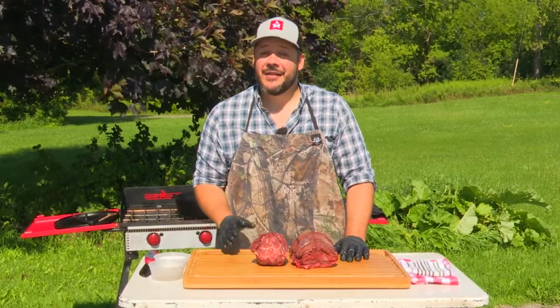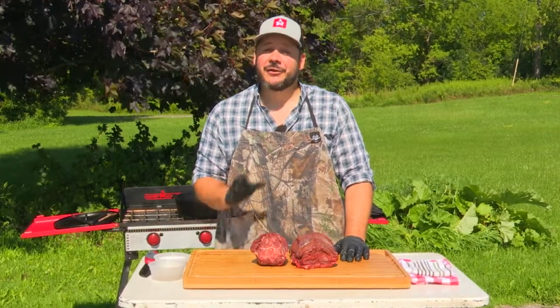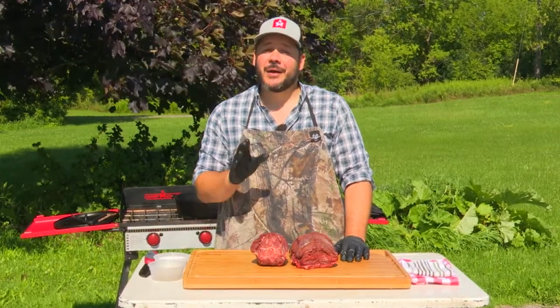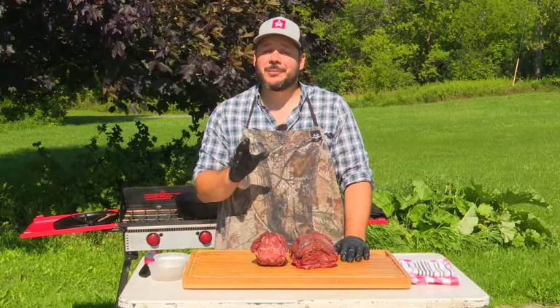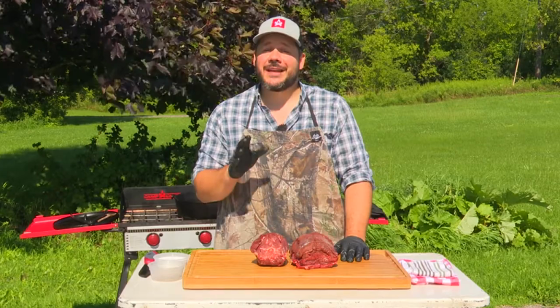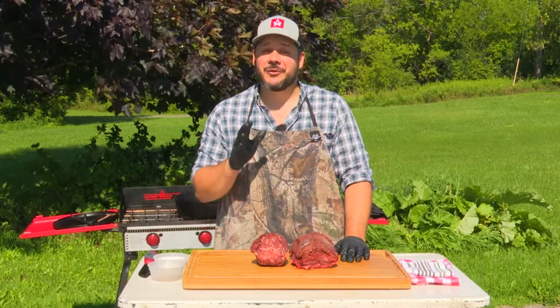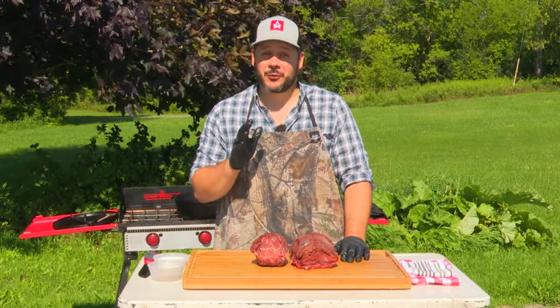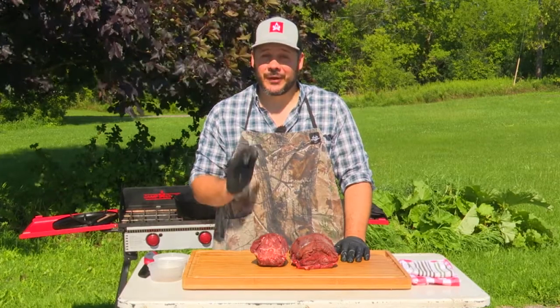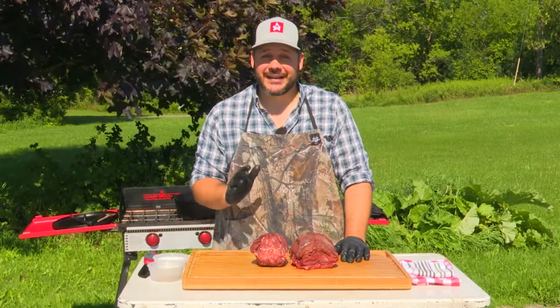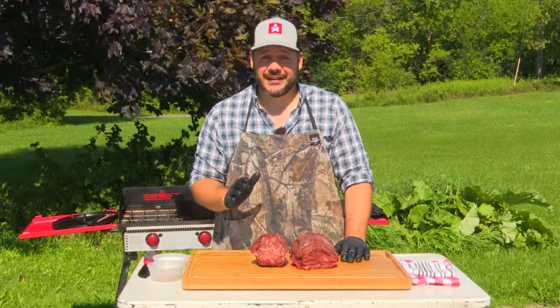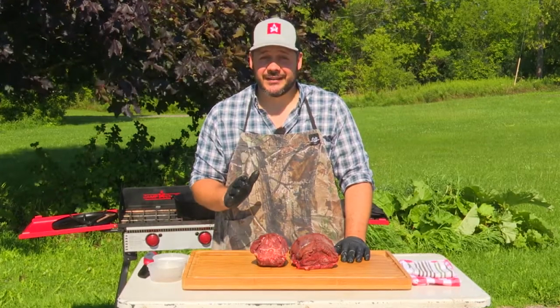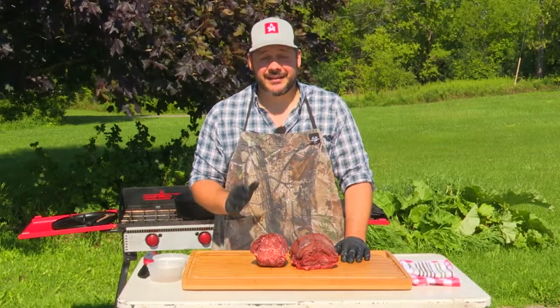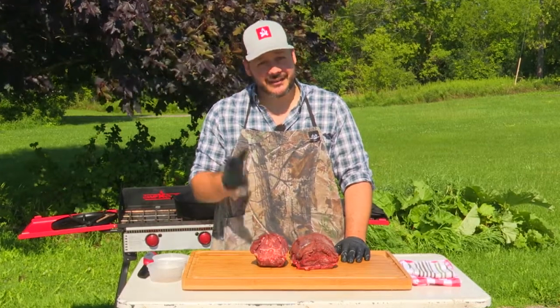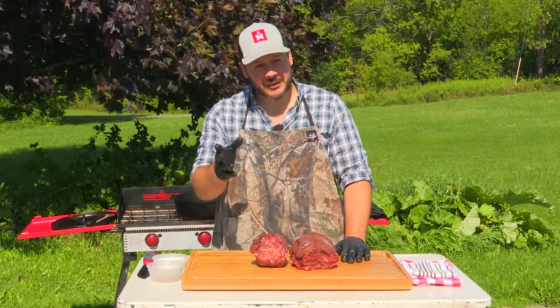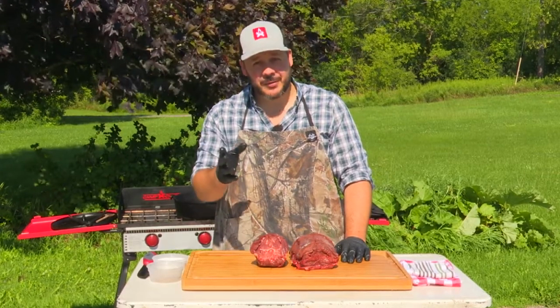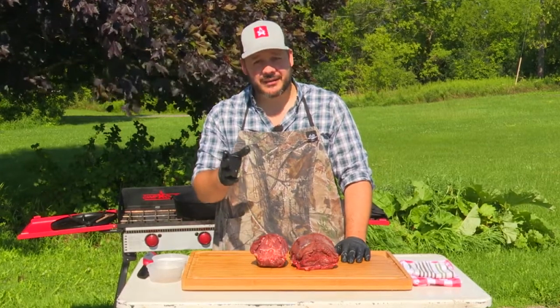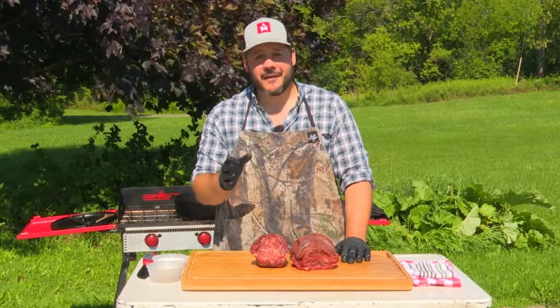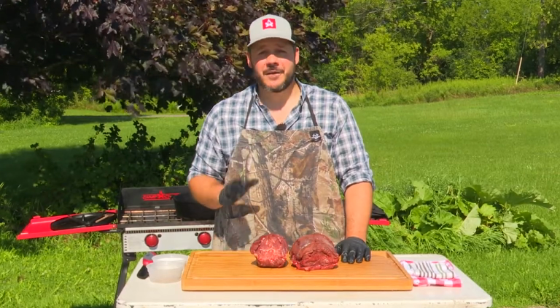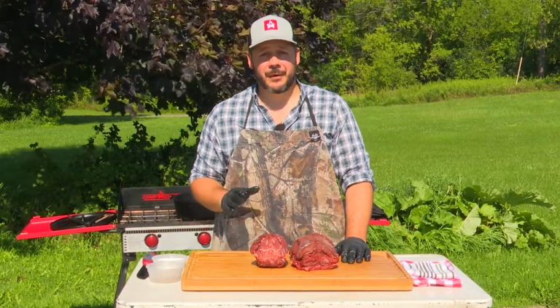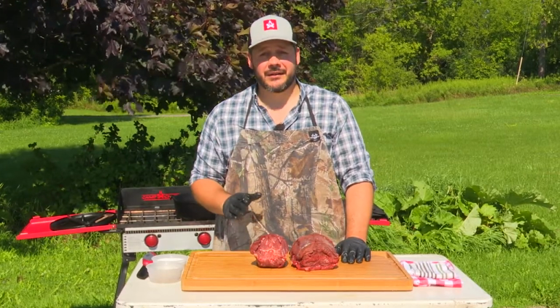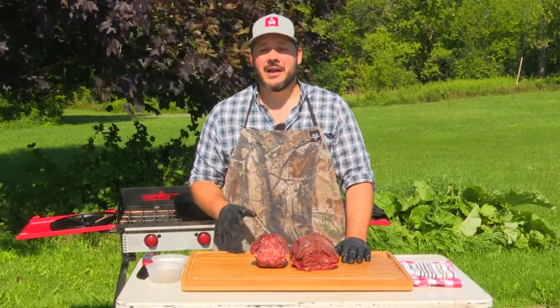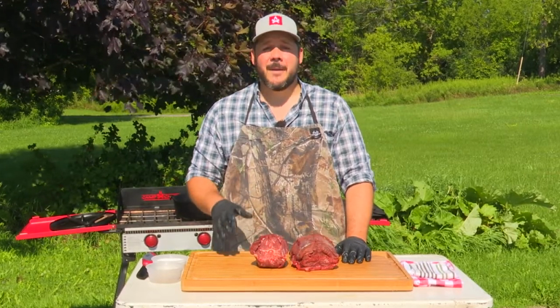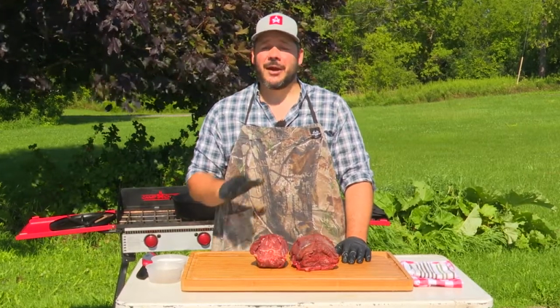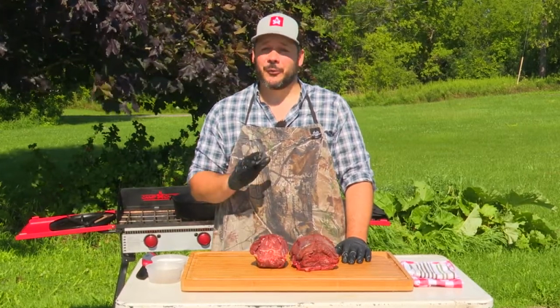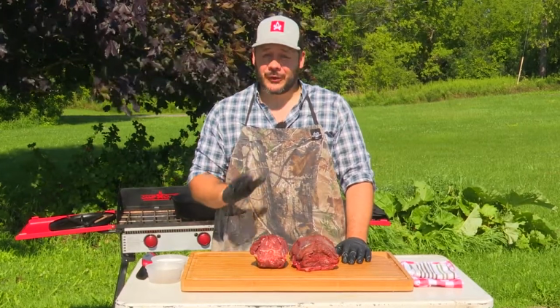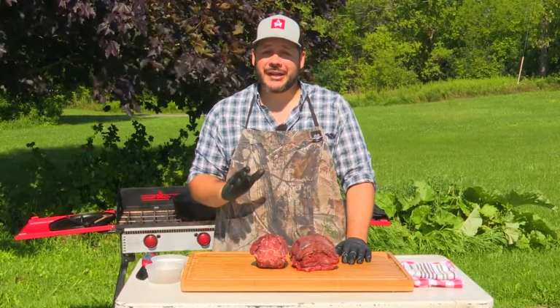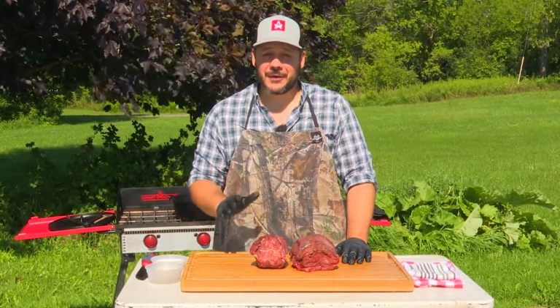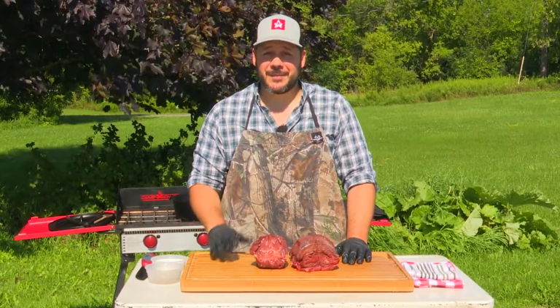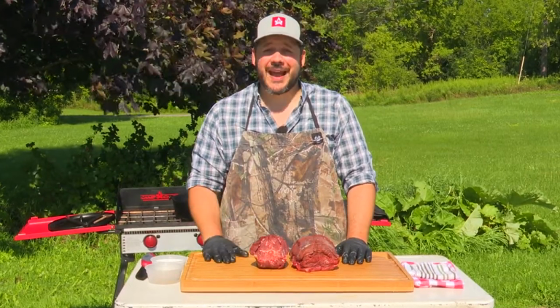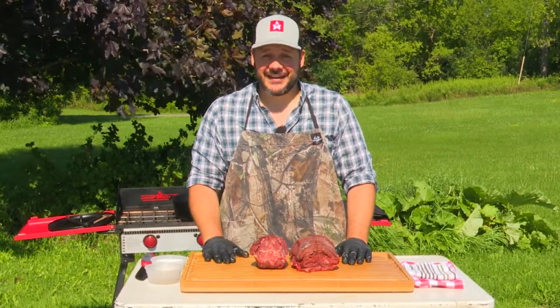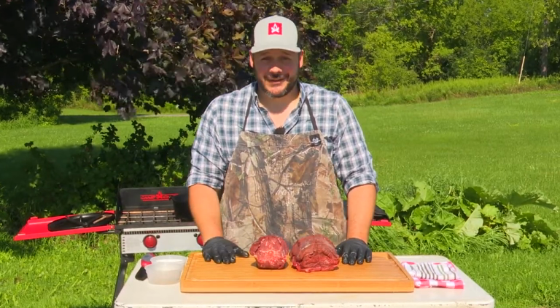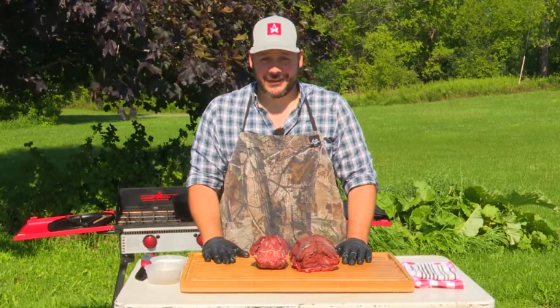This recipe is really easy. It takes a little bit of time for the braising, but it really couldn't be any easier.